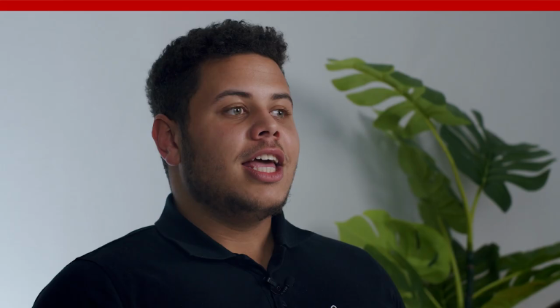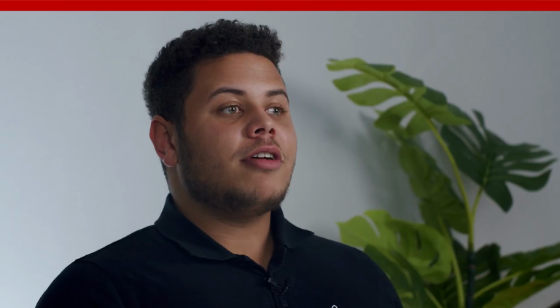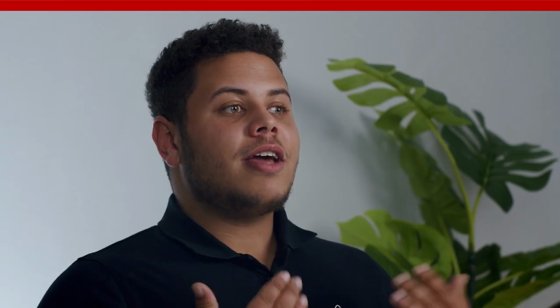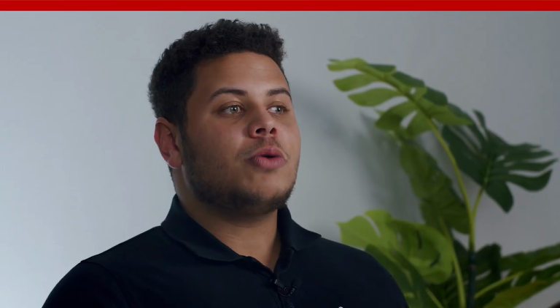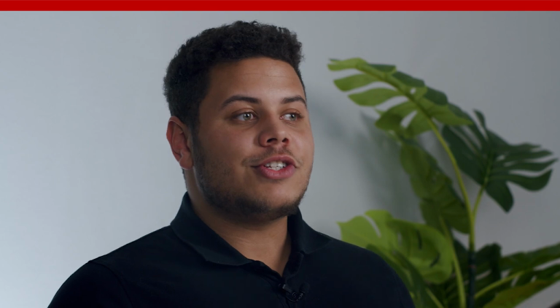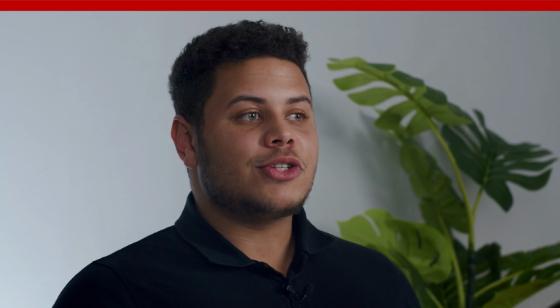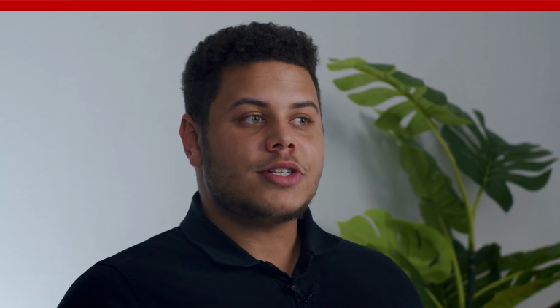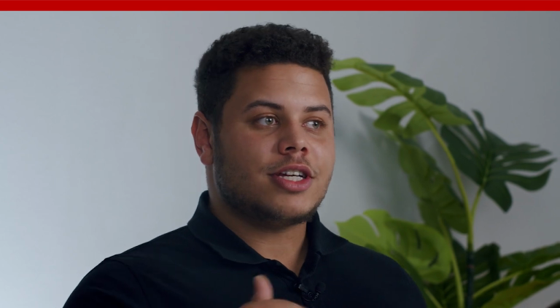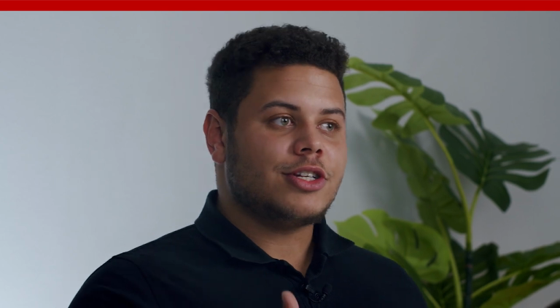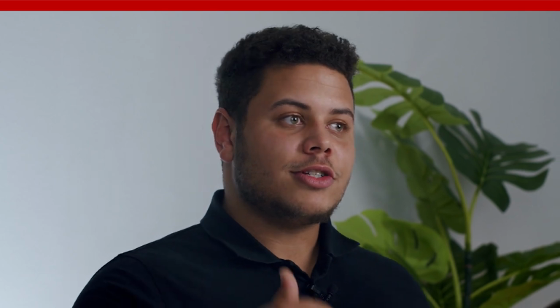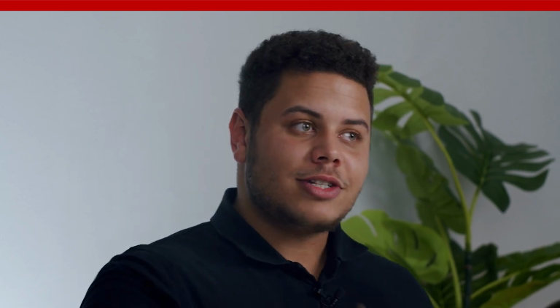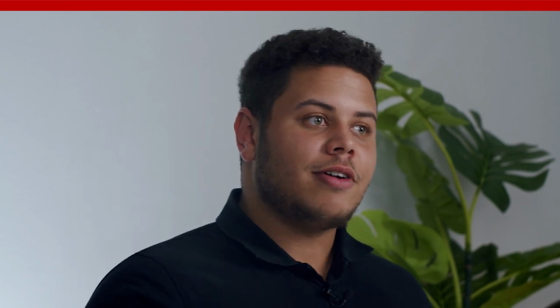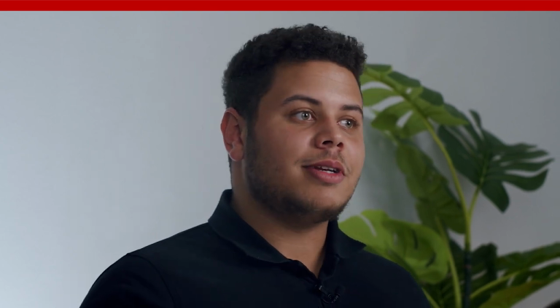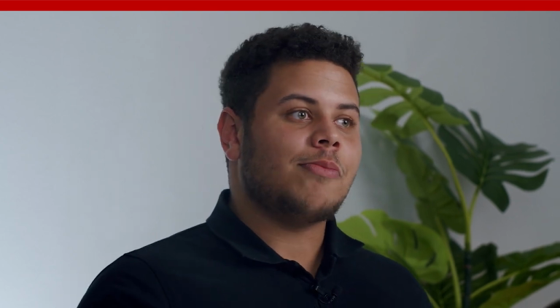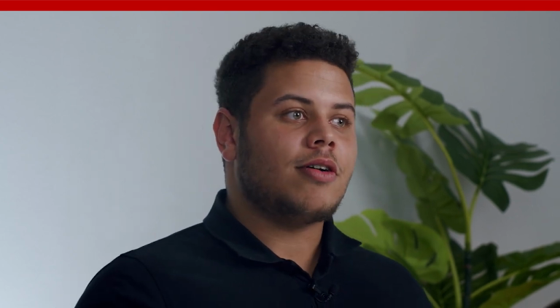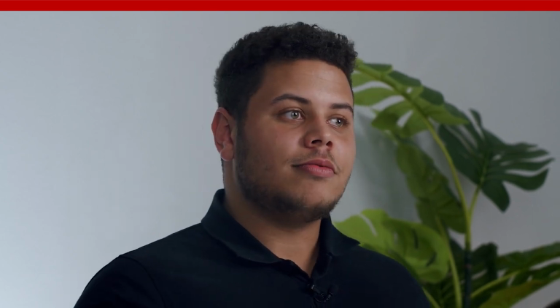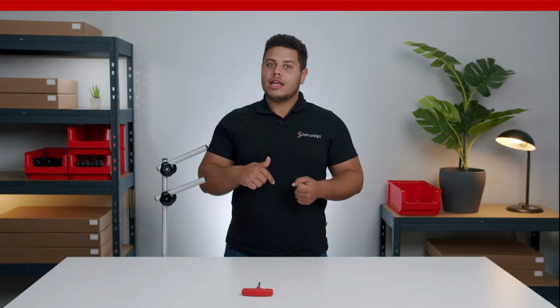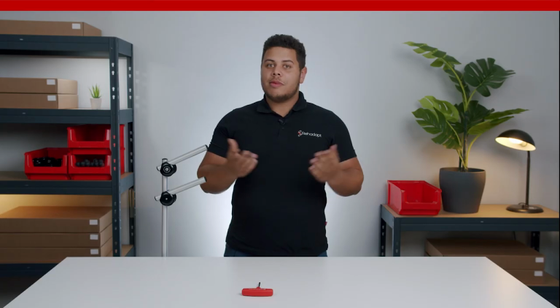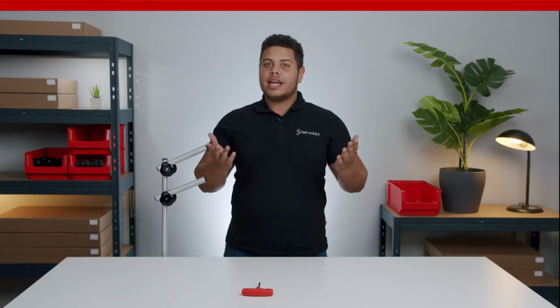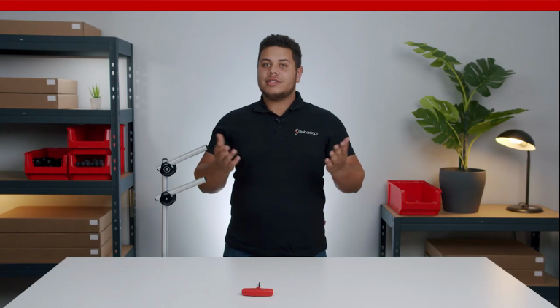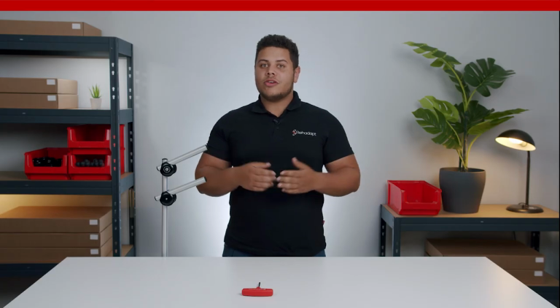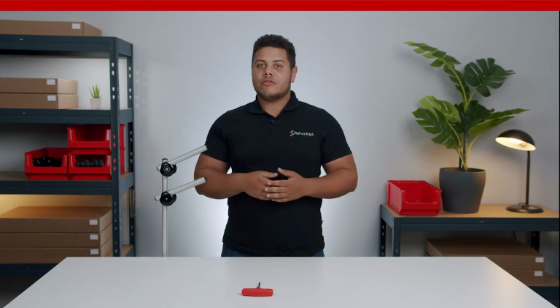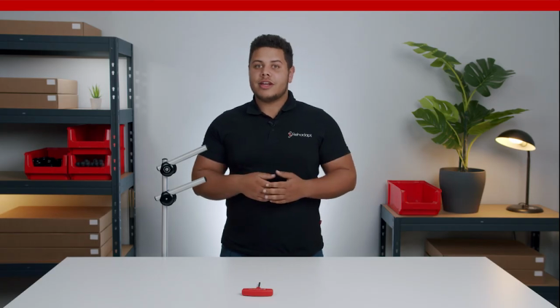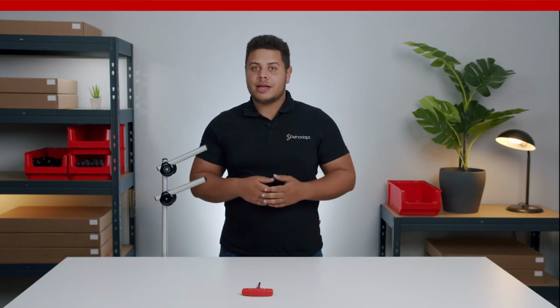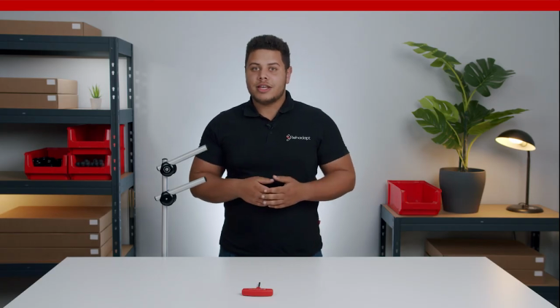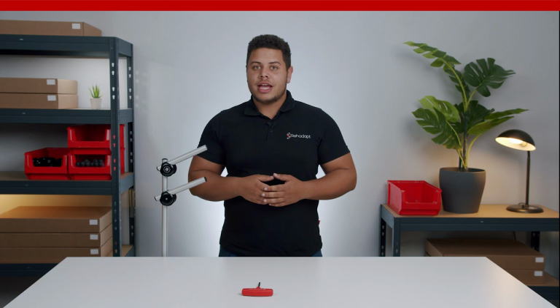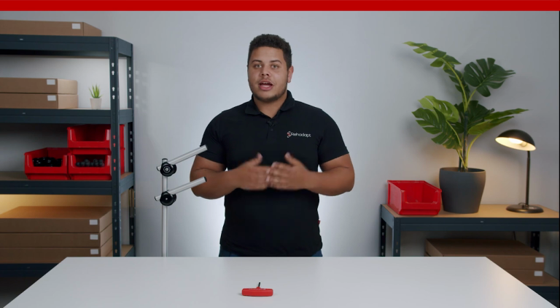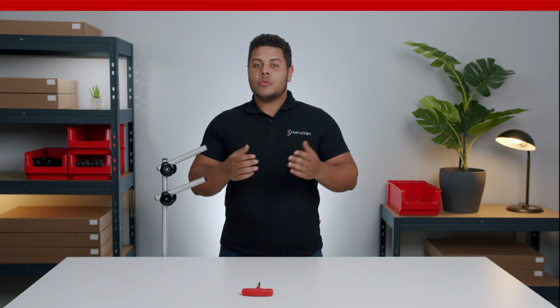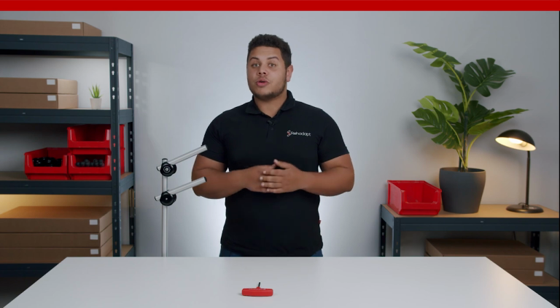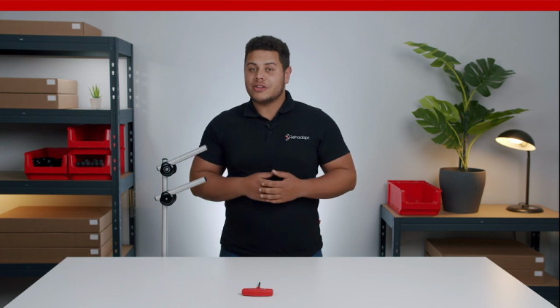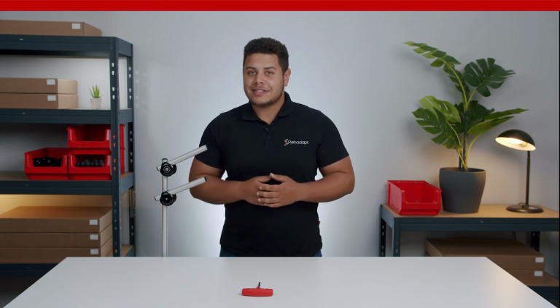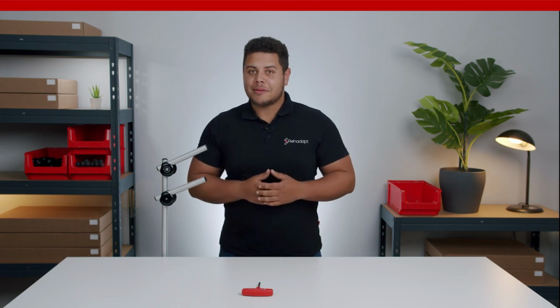If you have any questions or suggestions, just leave a comment down below. My name is Darren from READAPT and I hope to see you next time.